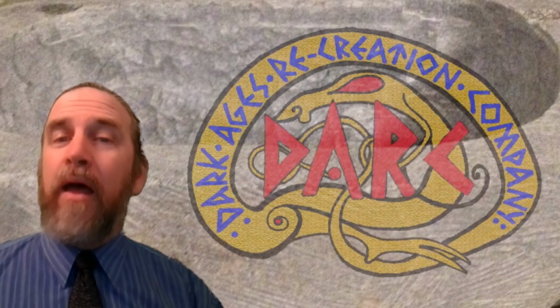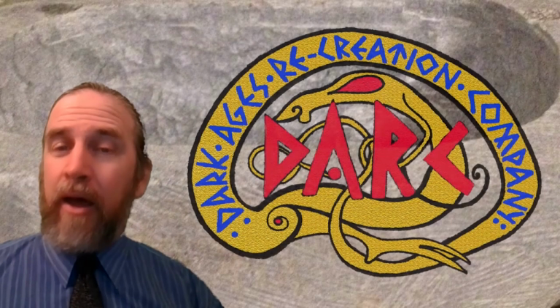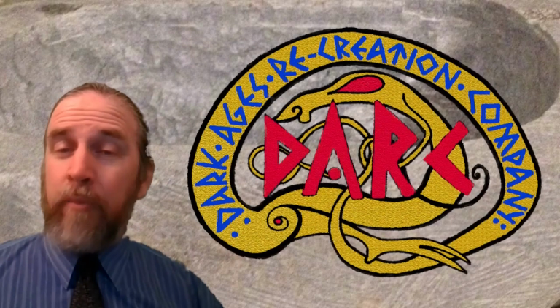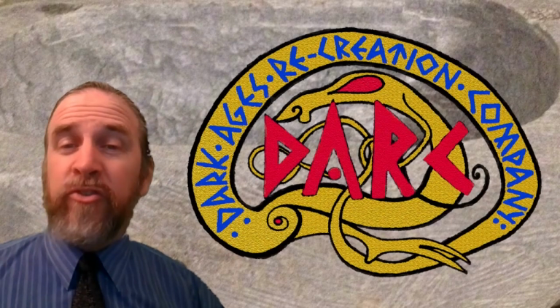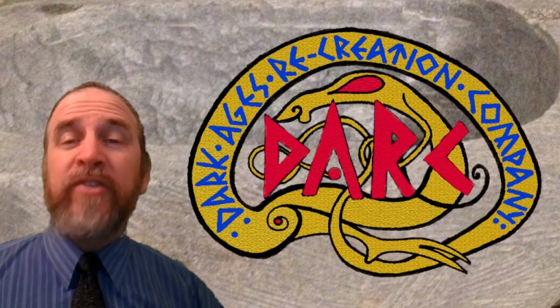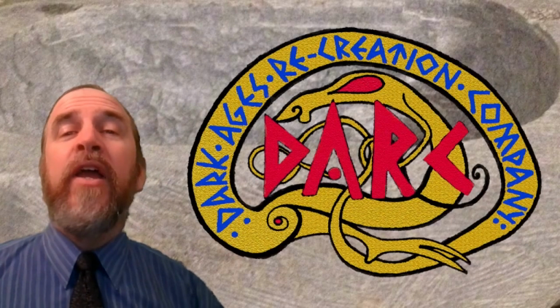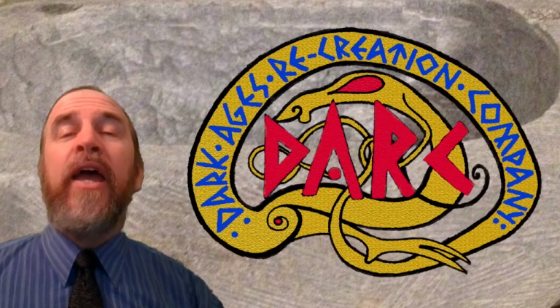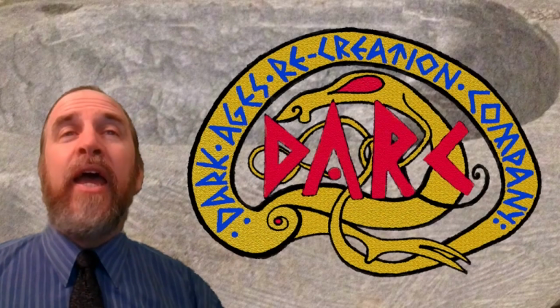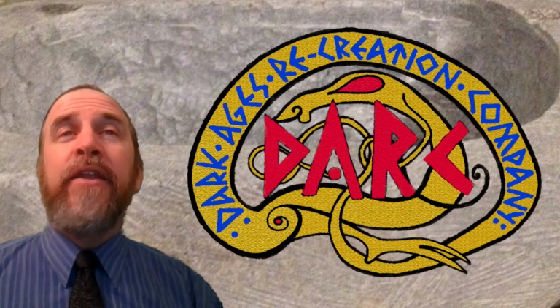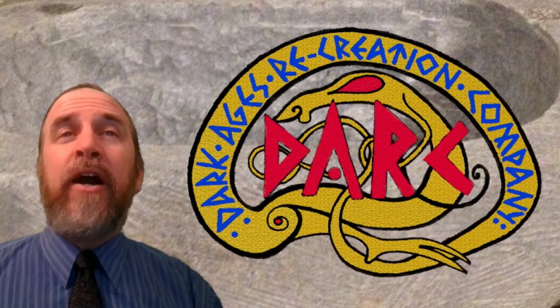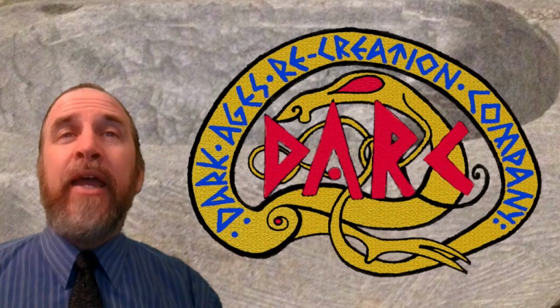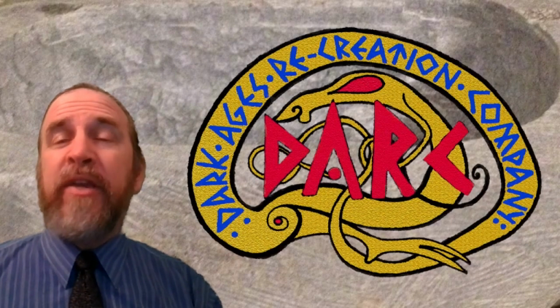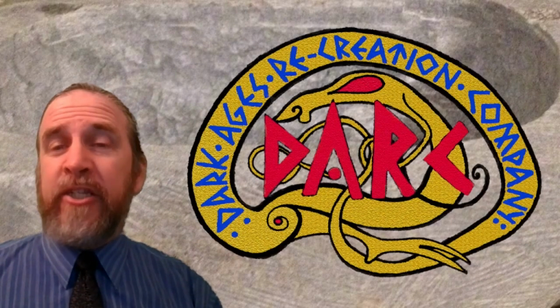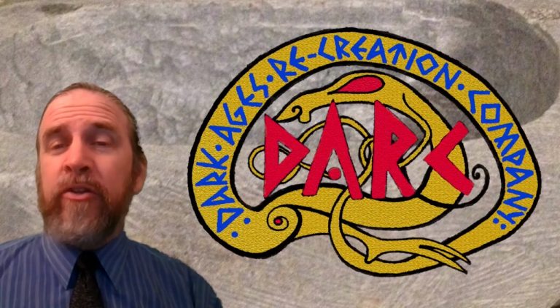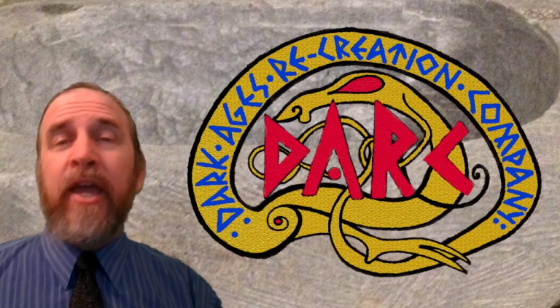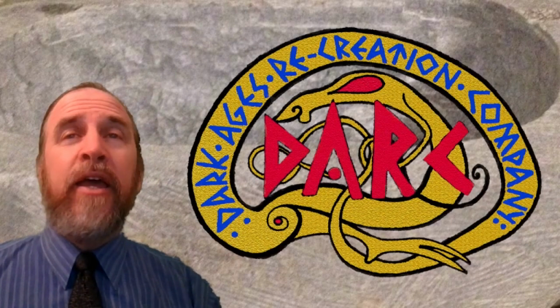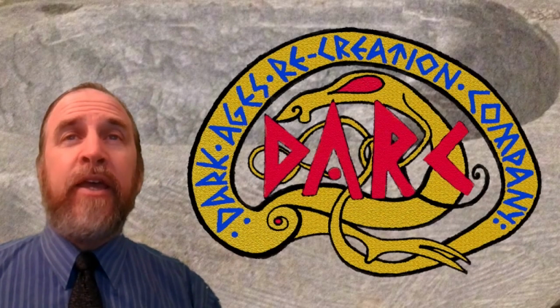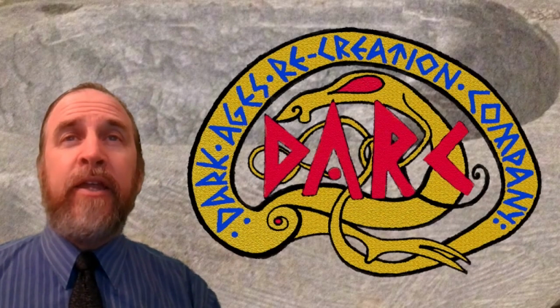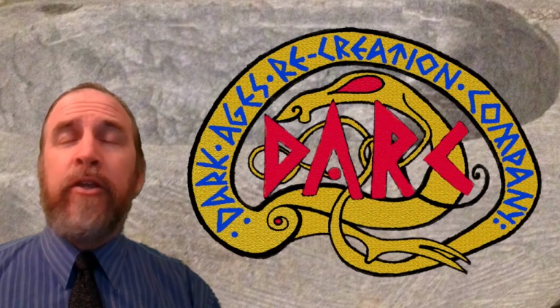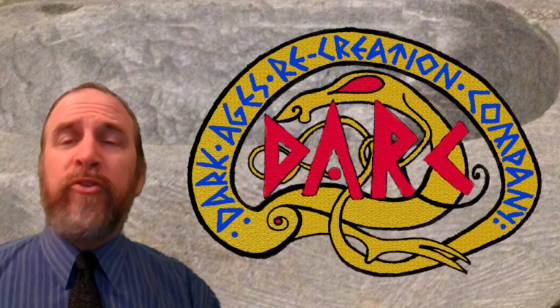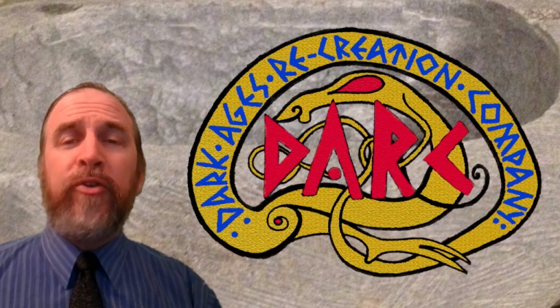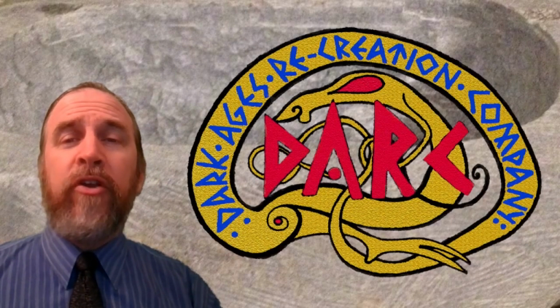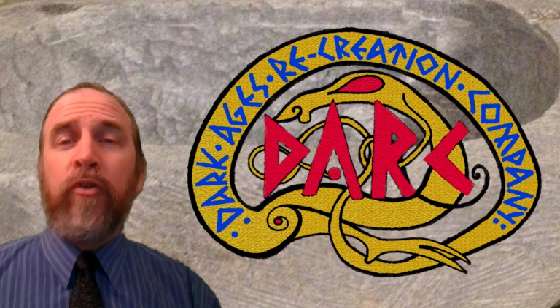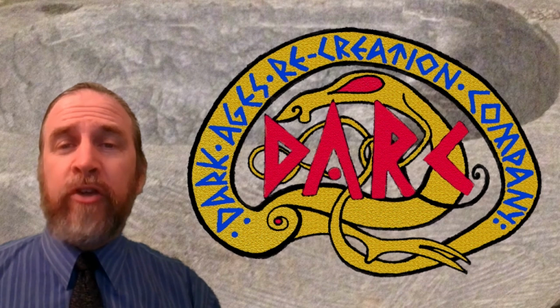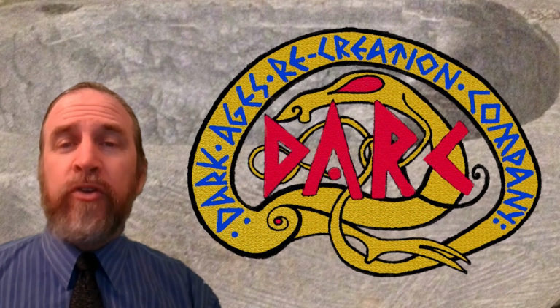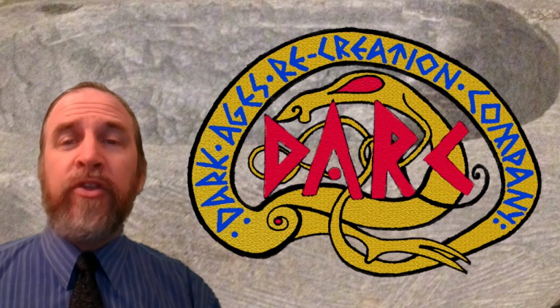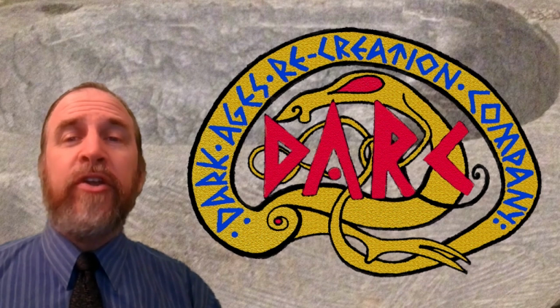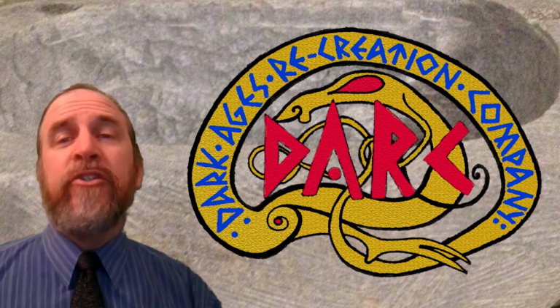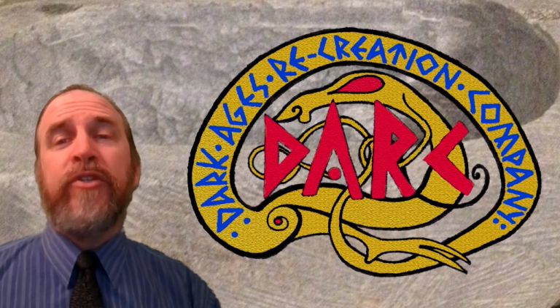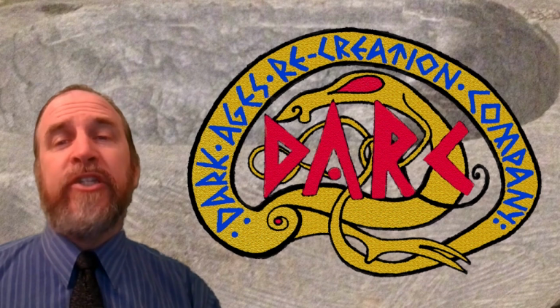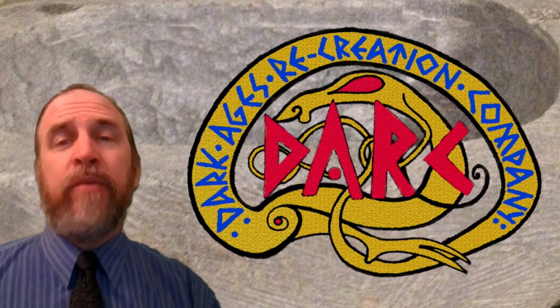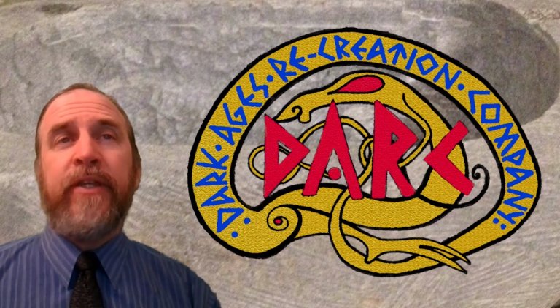I'm Richard Zweitzer, and I am a teacher and an interpreter of Norse culture with the Dark Ages Recreation Company.